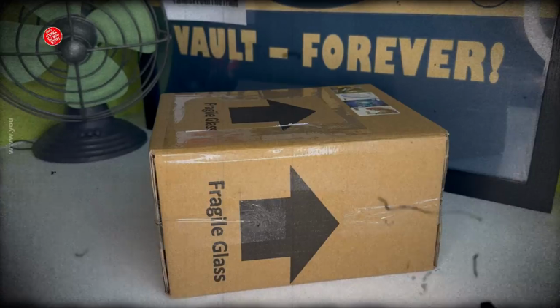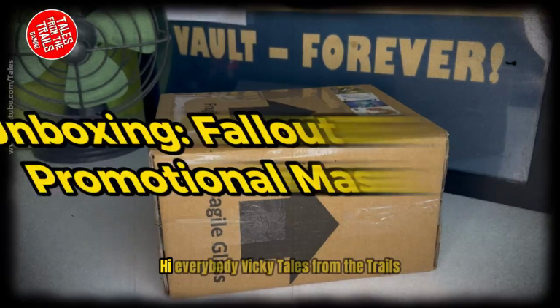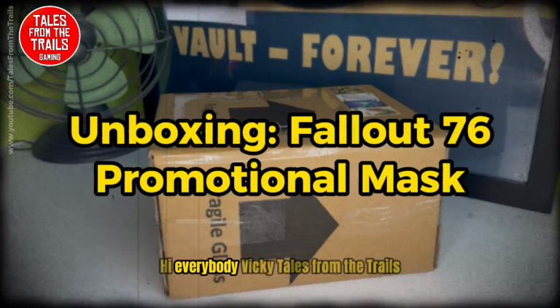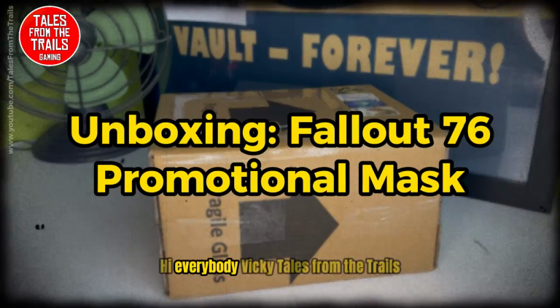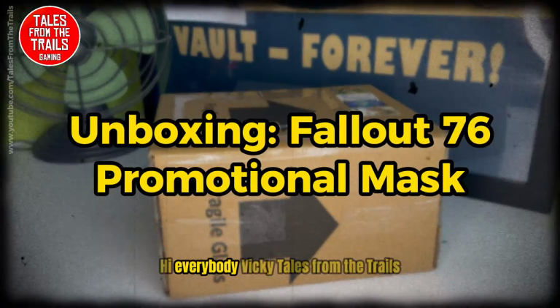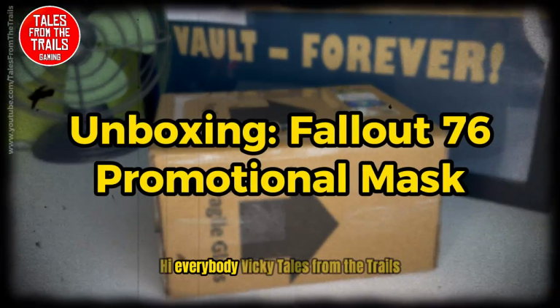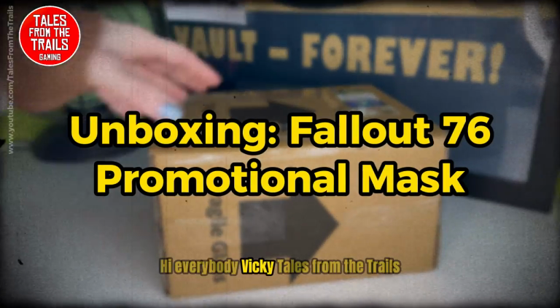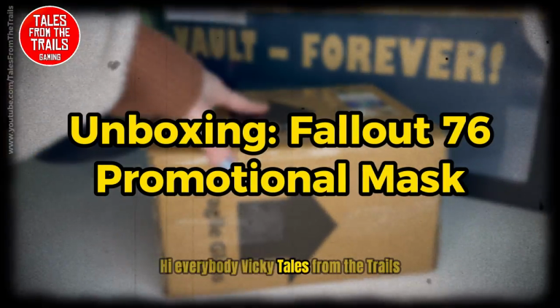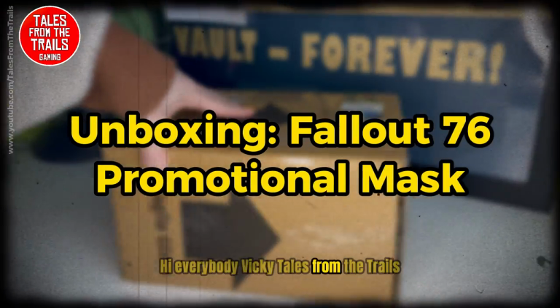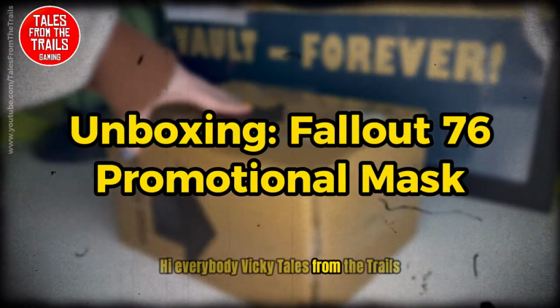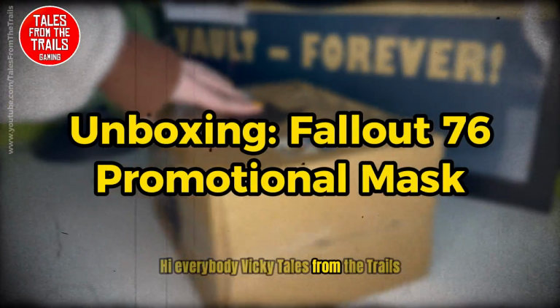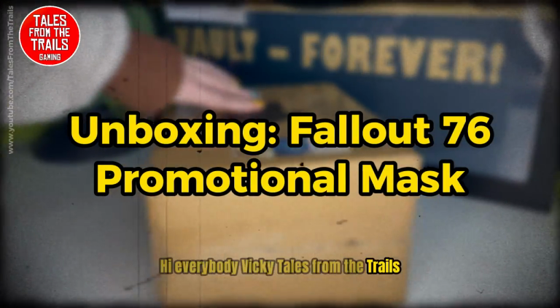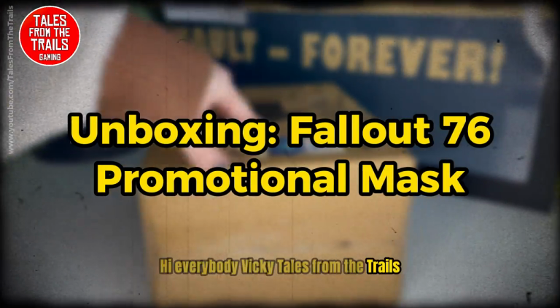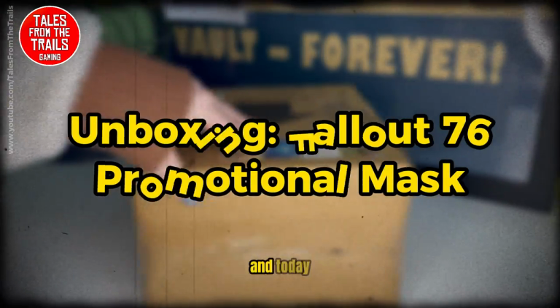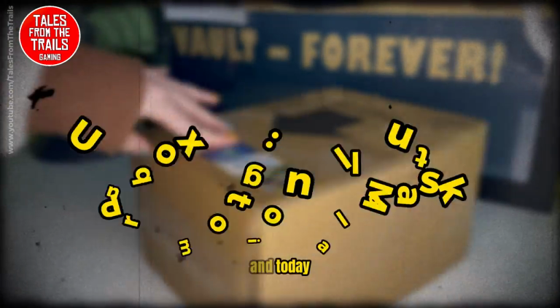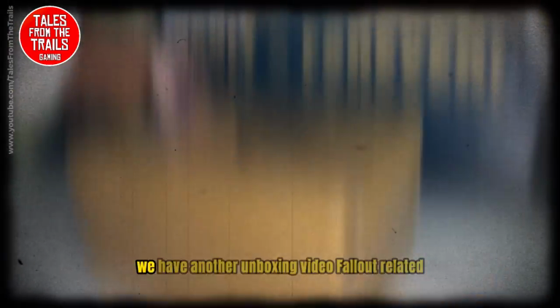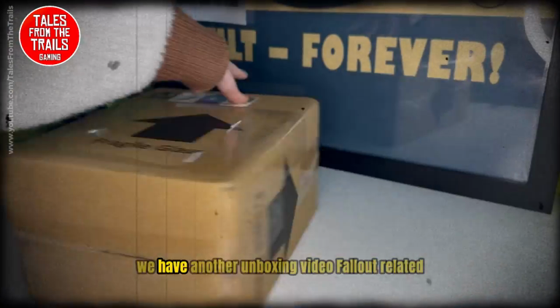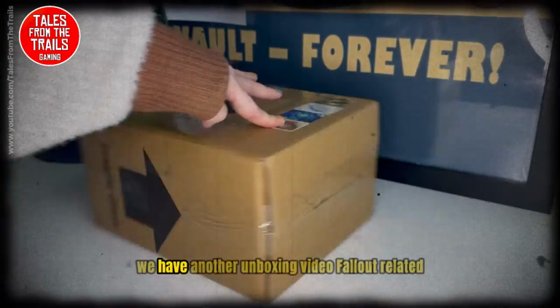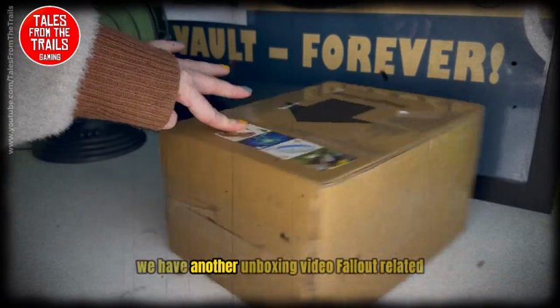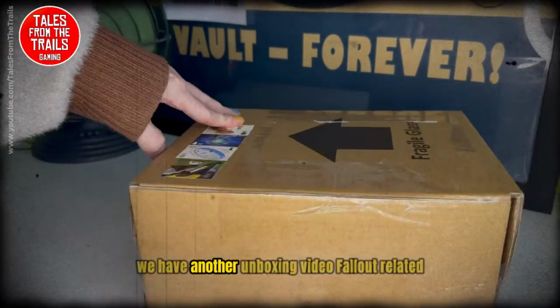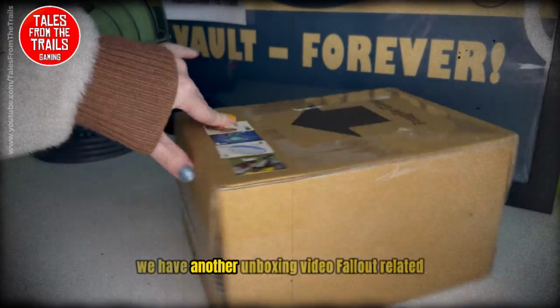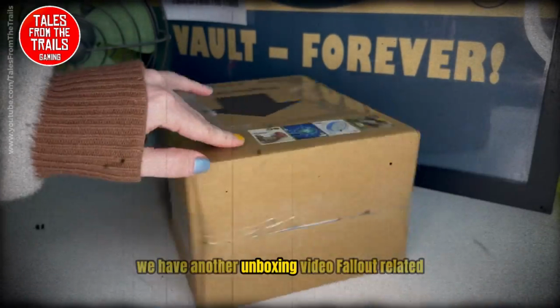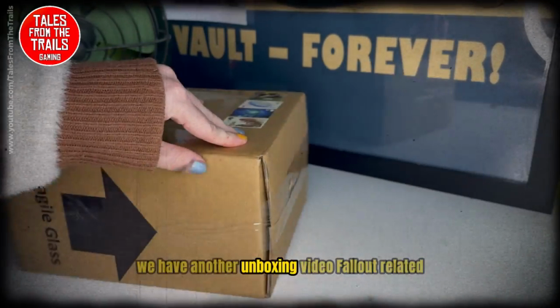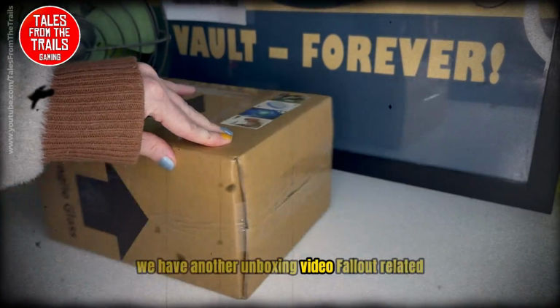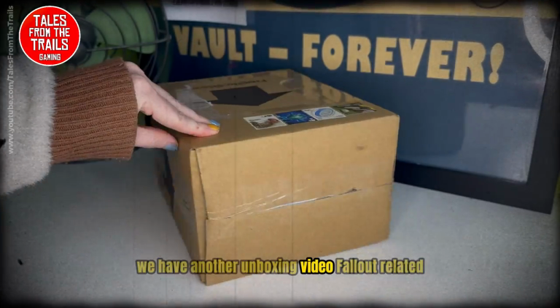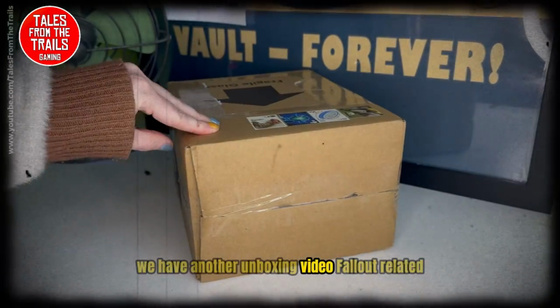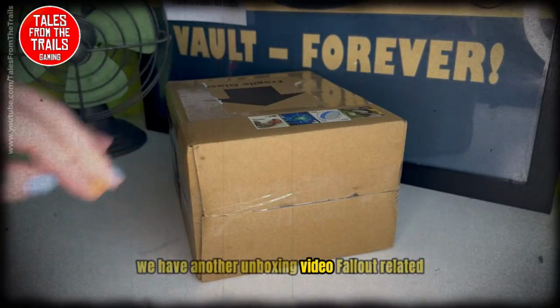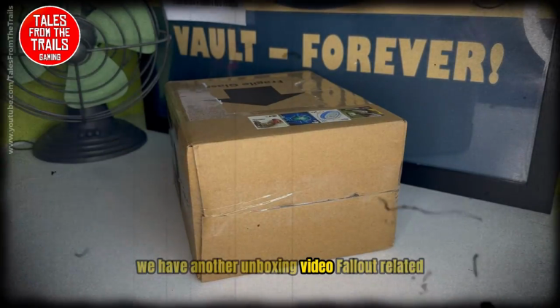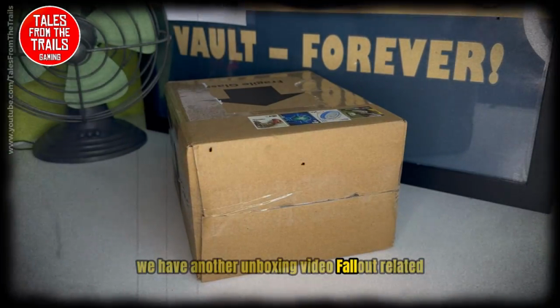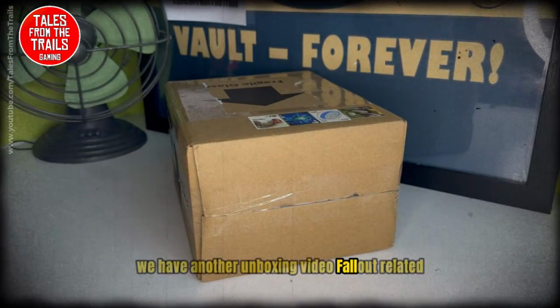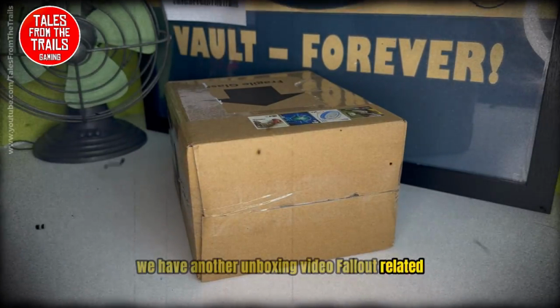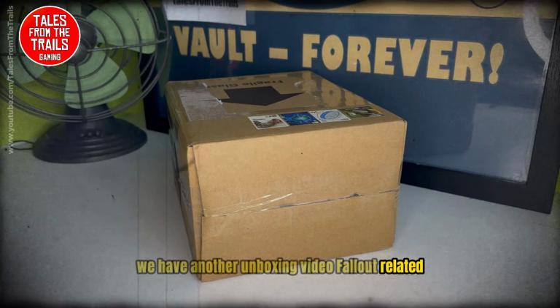Hi everybody, Vicky here from Tales from the Trails, and today we have another unboxing video — Fallout related.